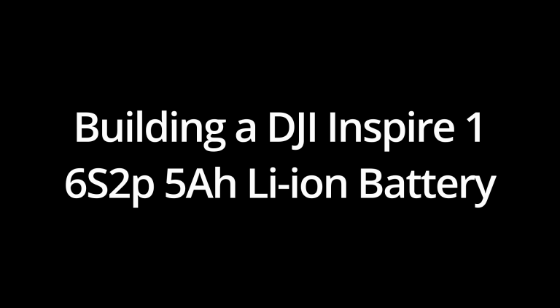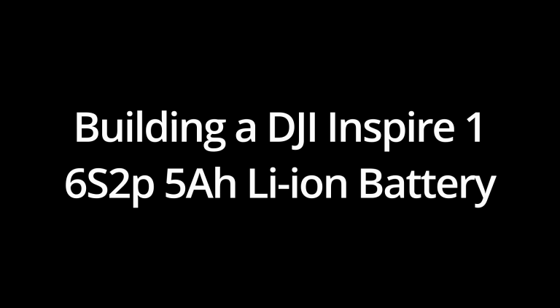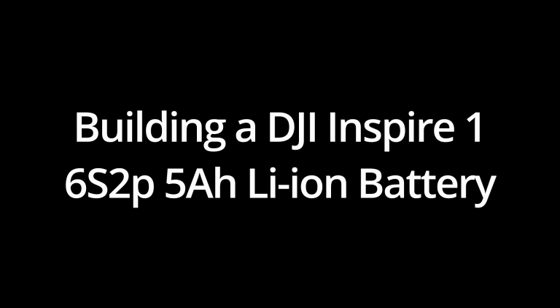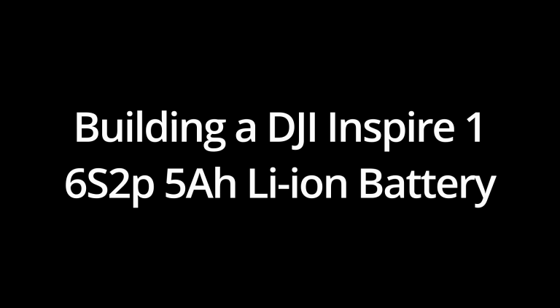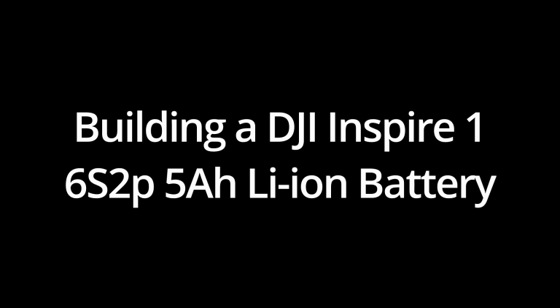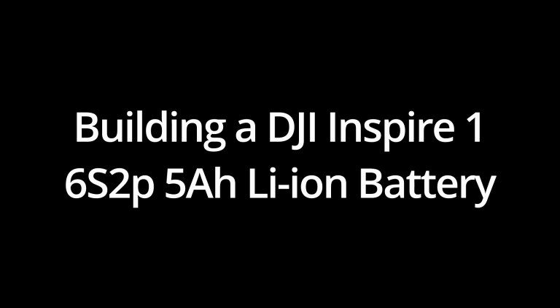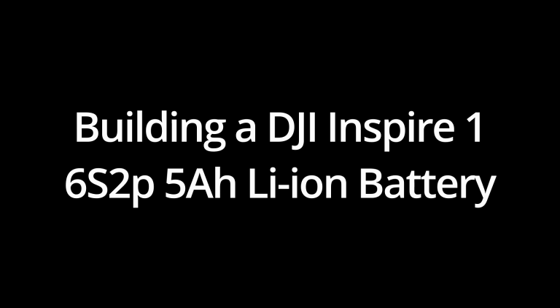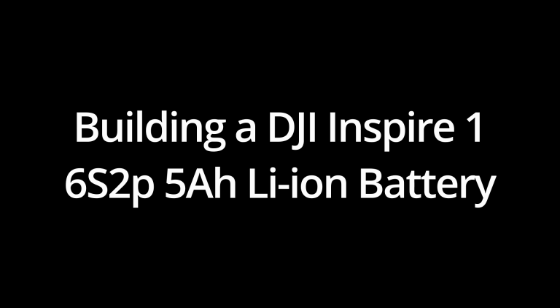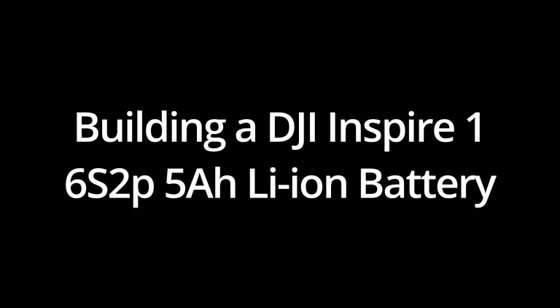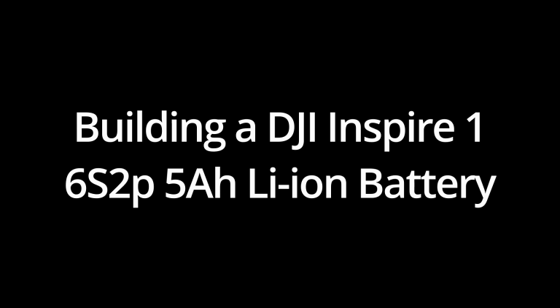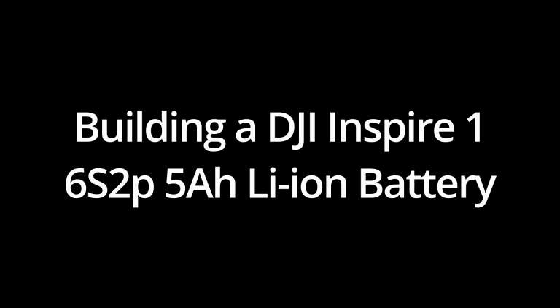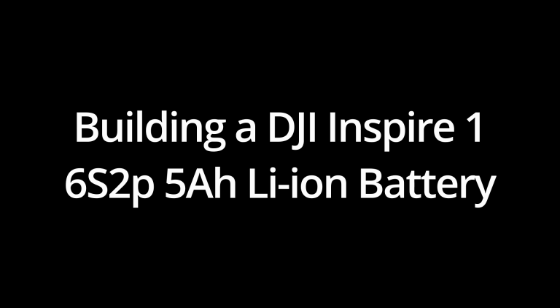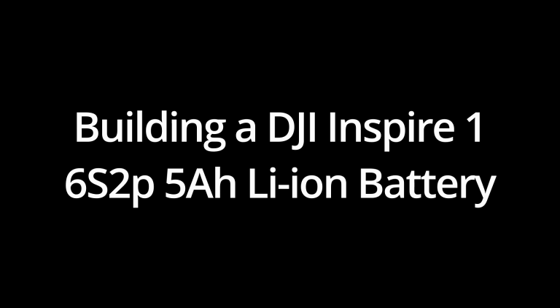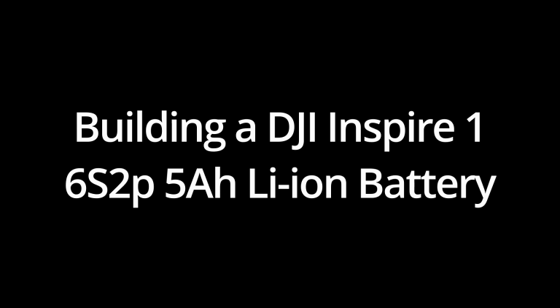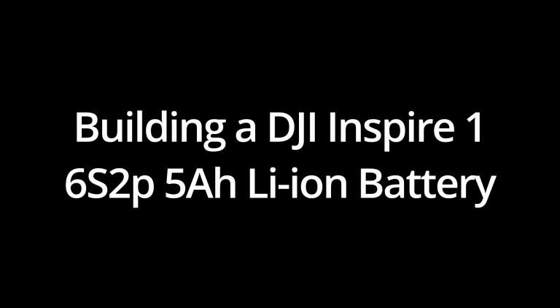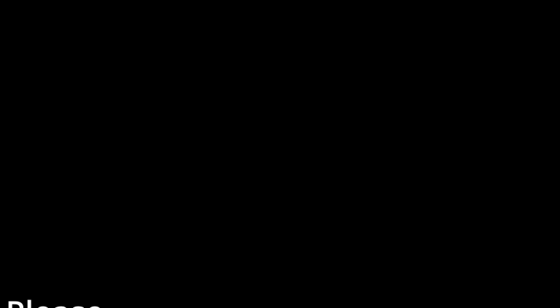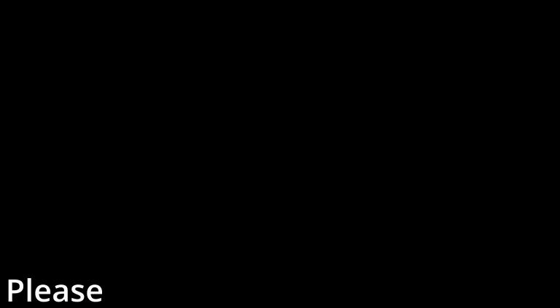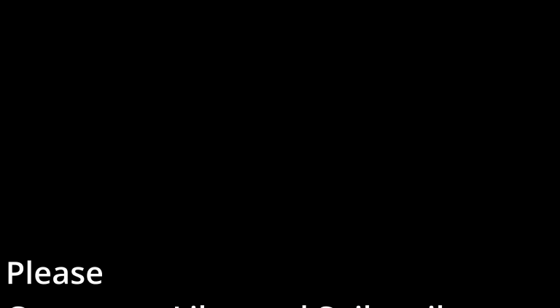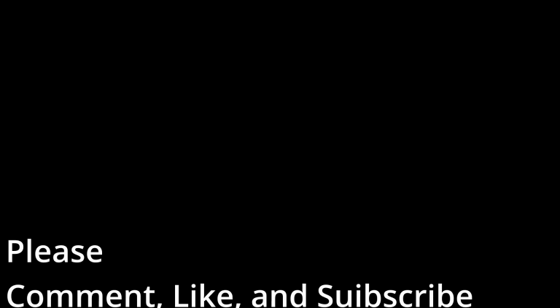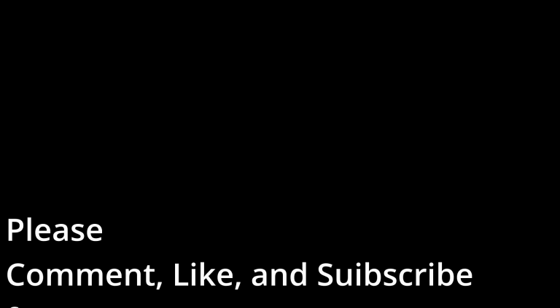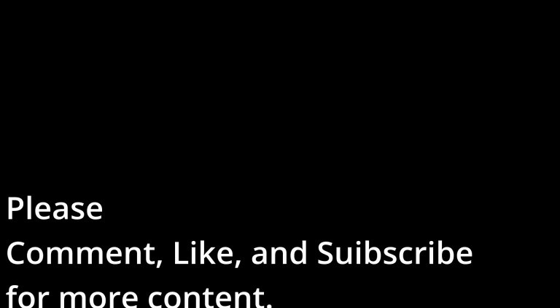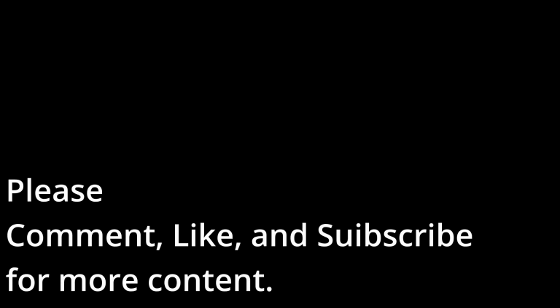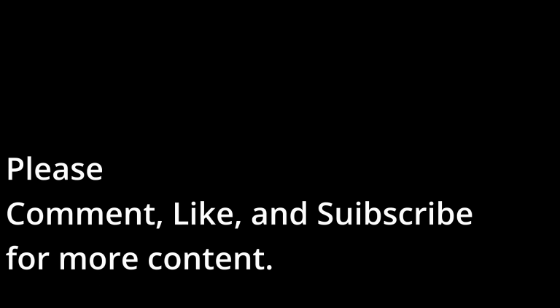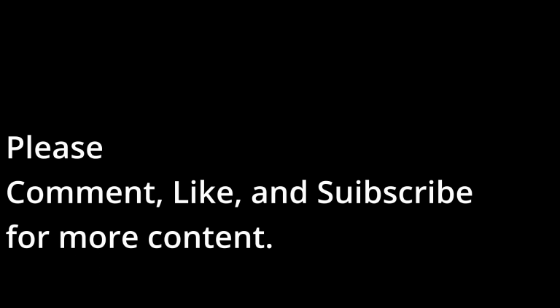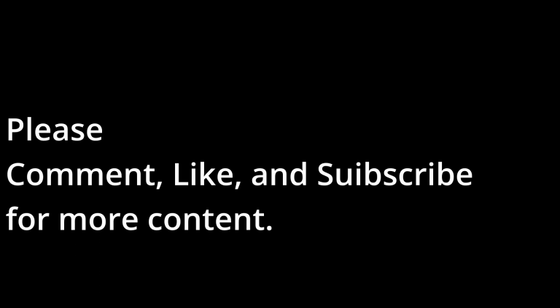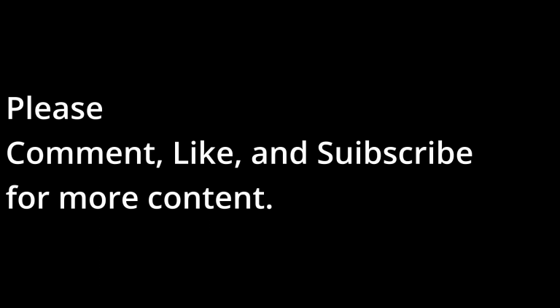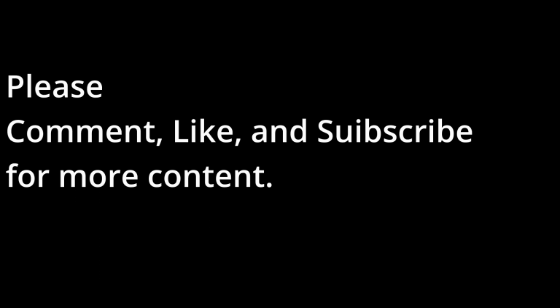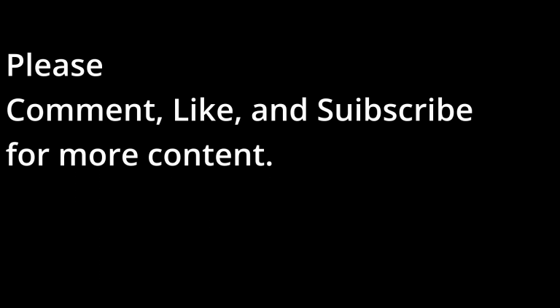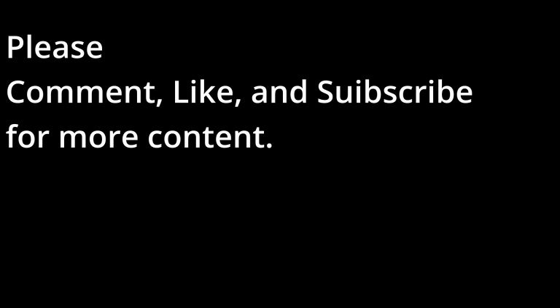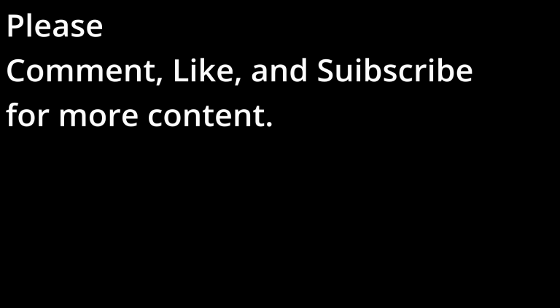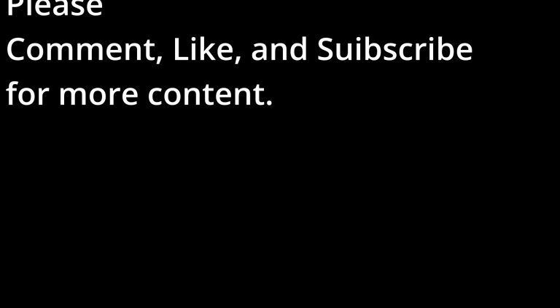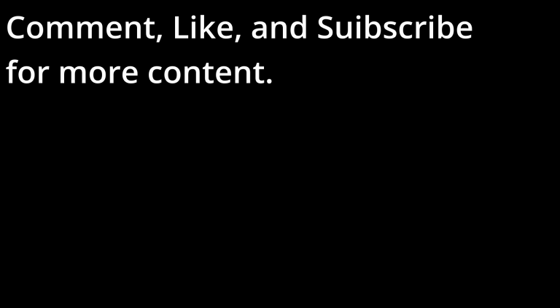Hello, today we are building a replacement DJI Inspire 1 6S2P 5Ah lithium battery.